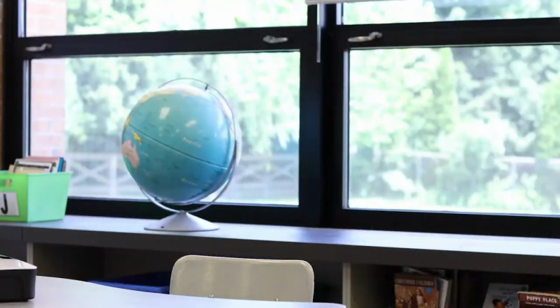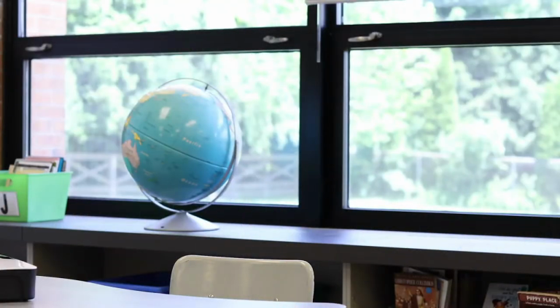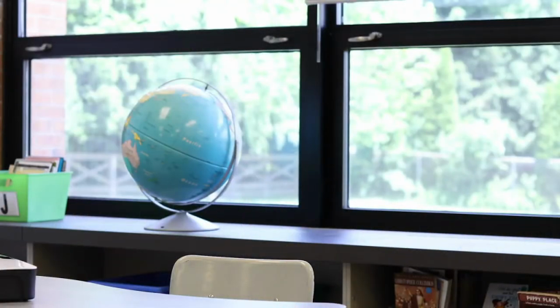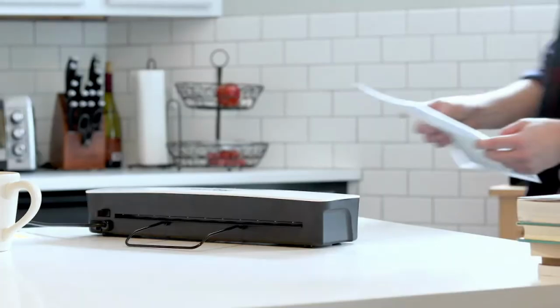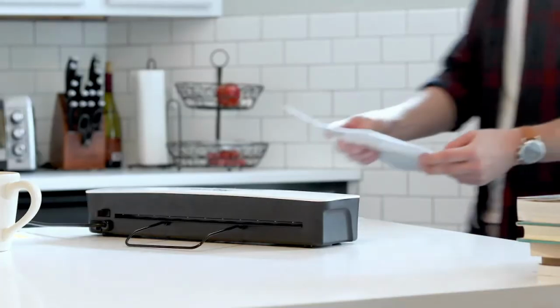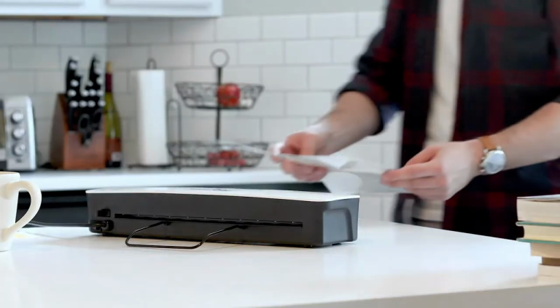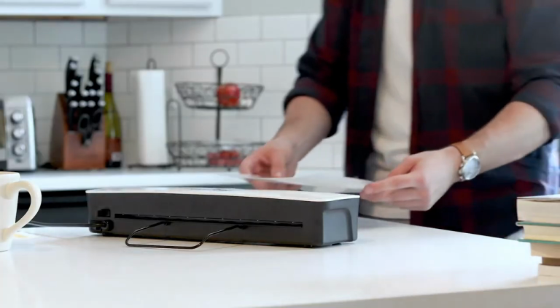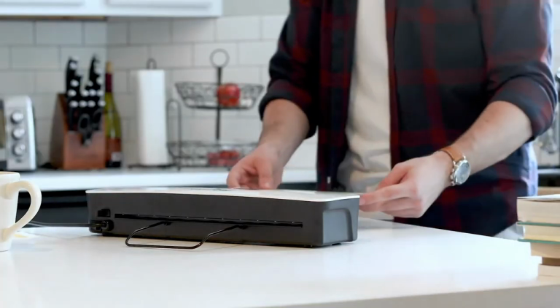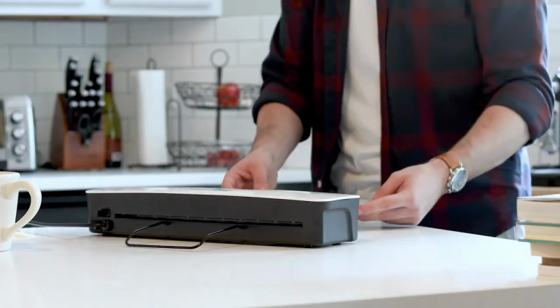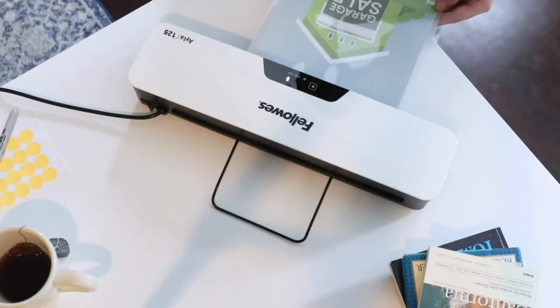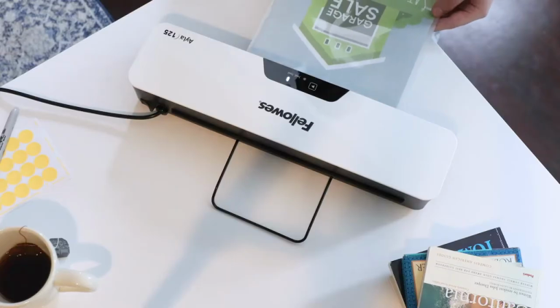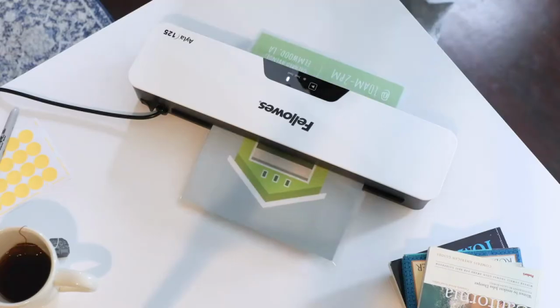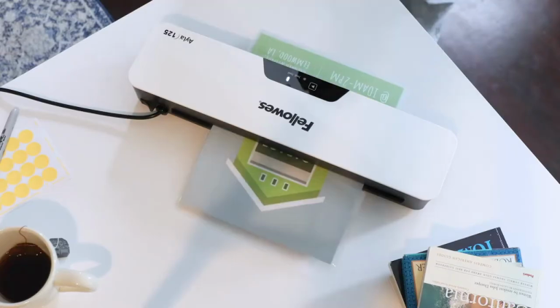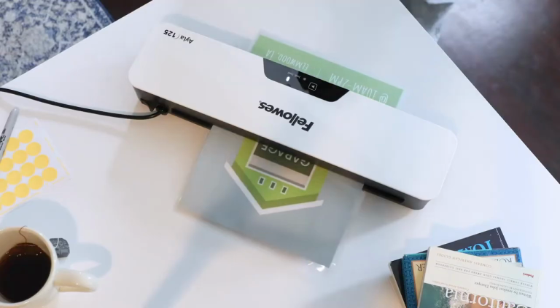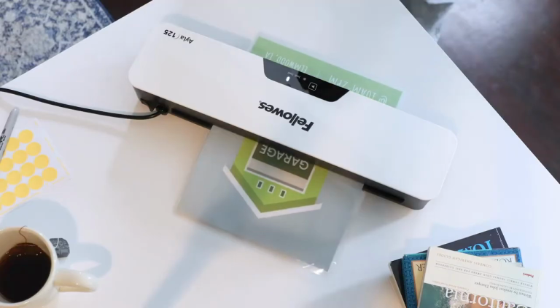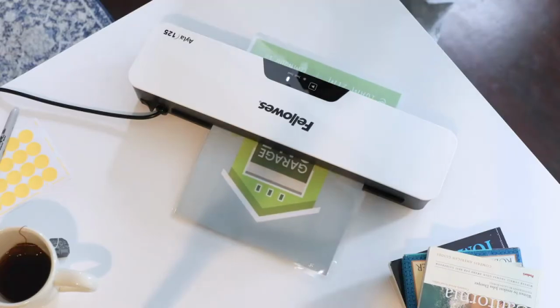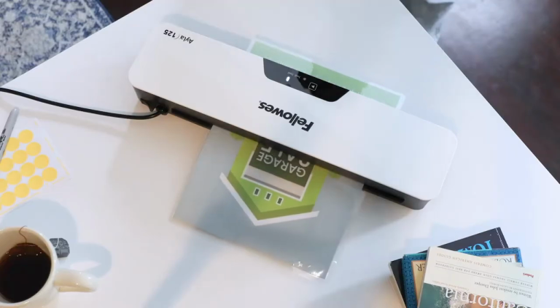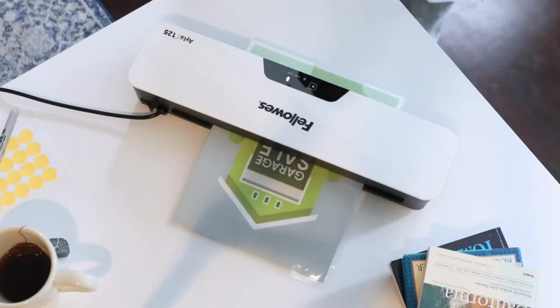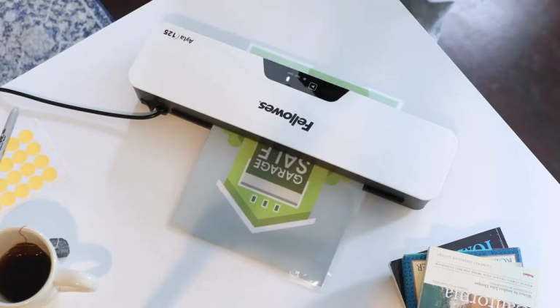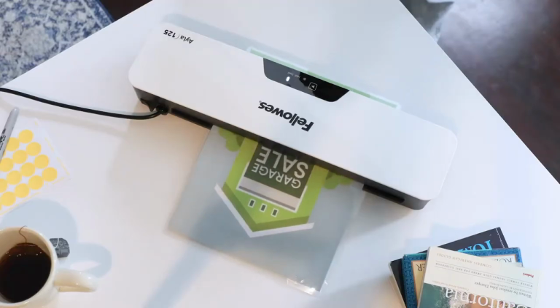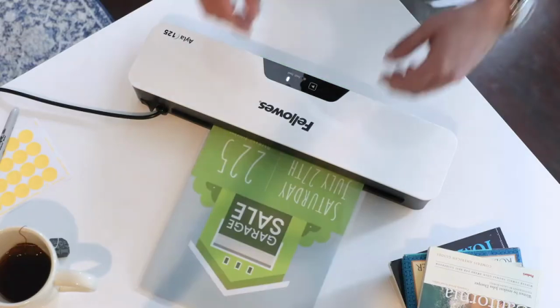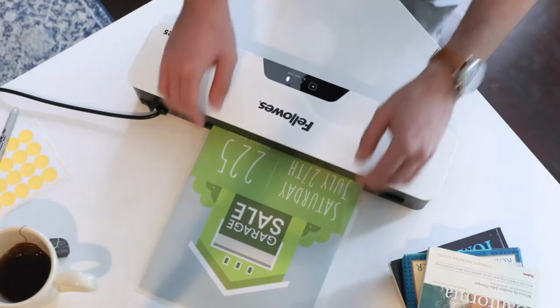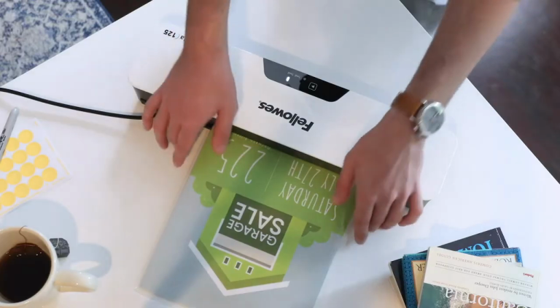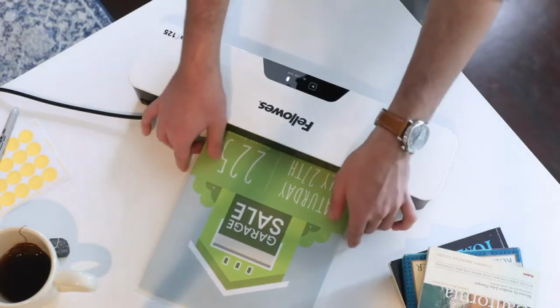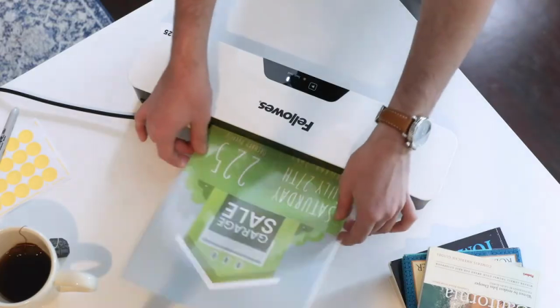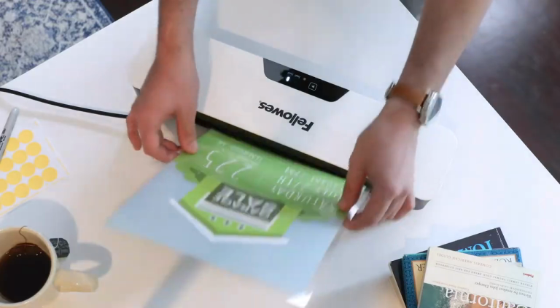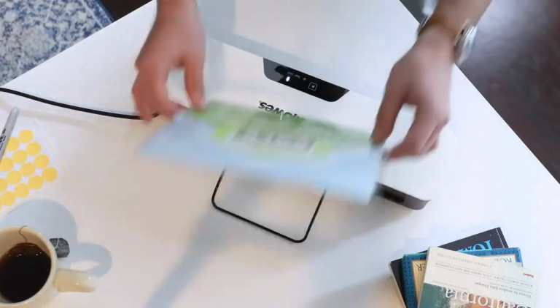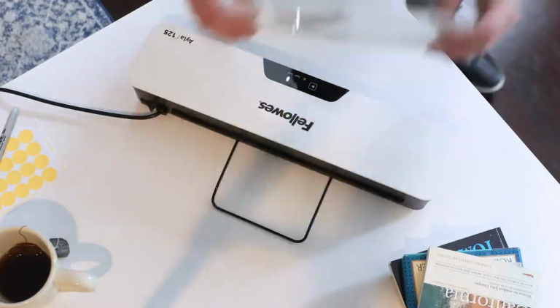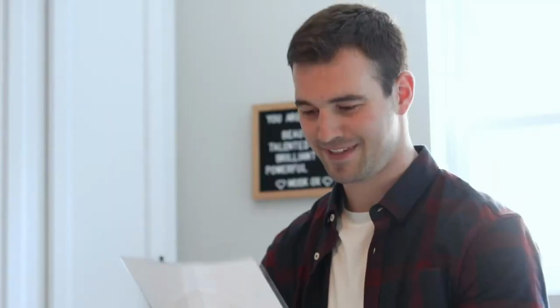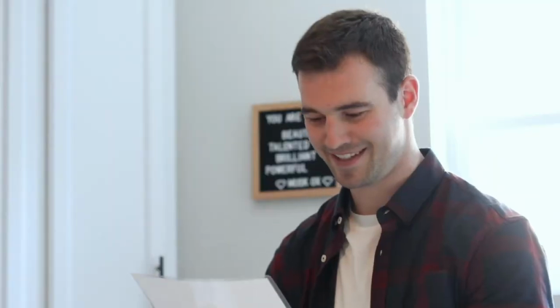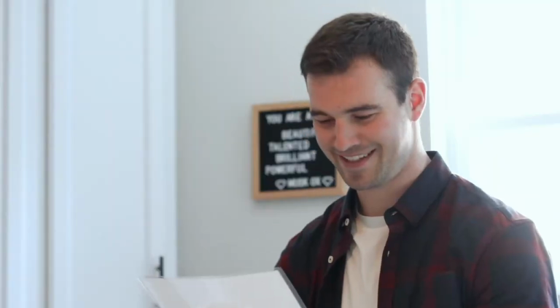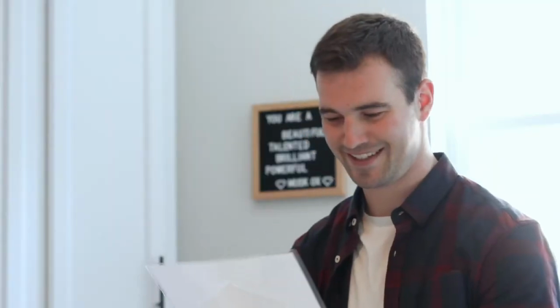No matter where or what you need to laminate, it's easy with the AILA from Fellowes.